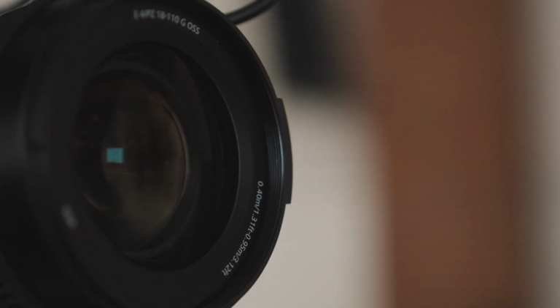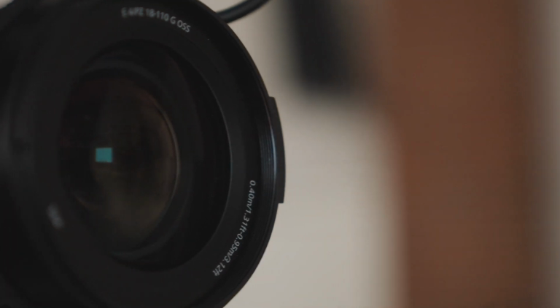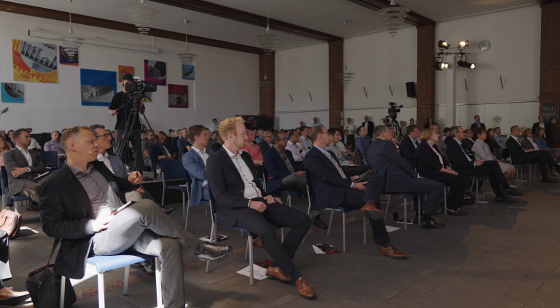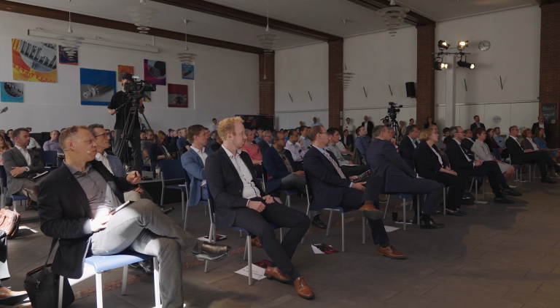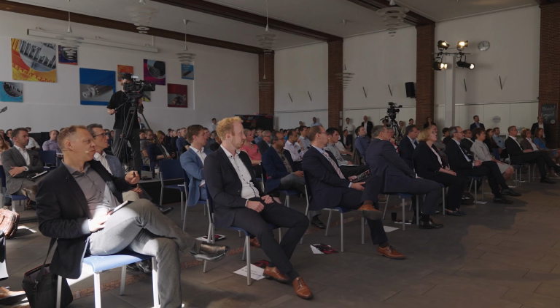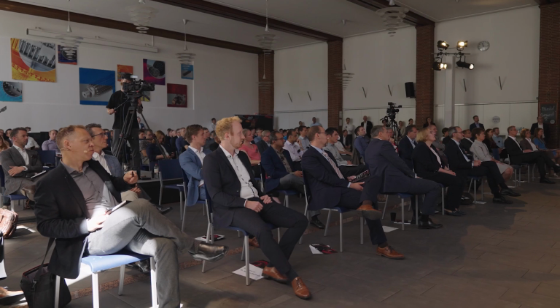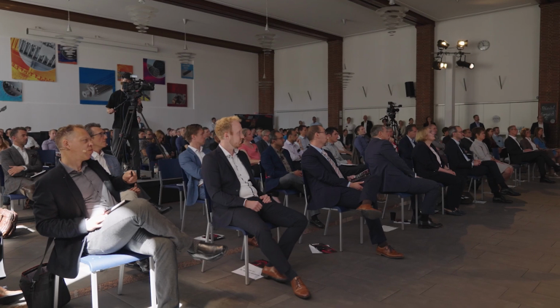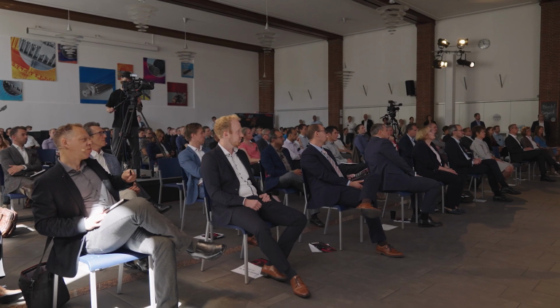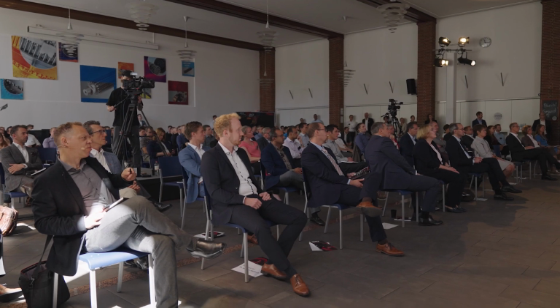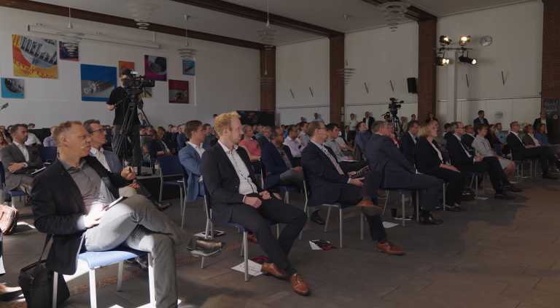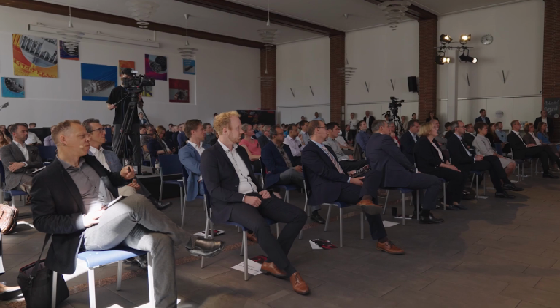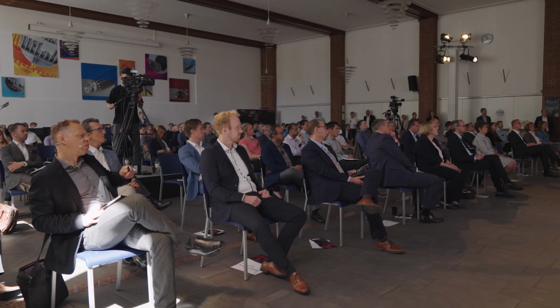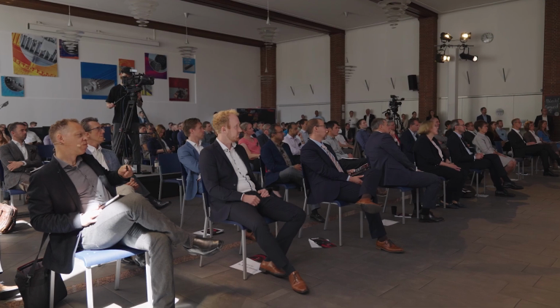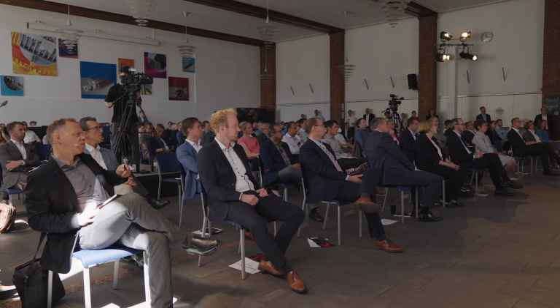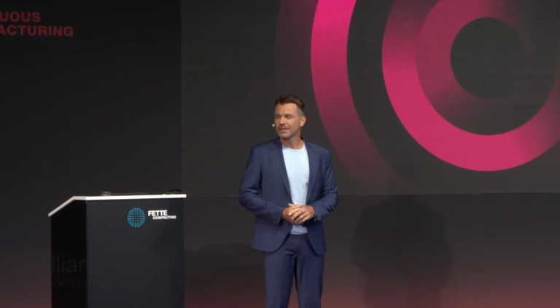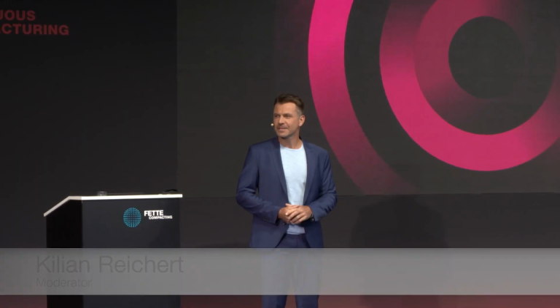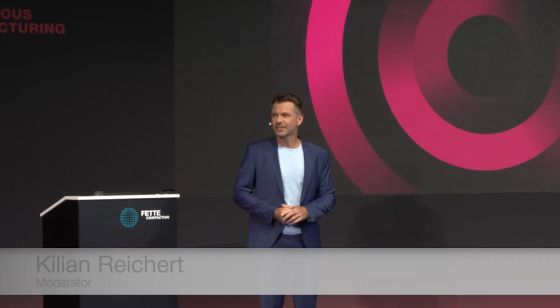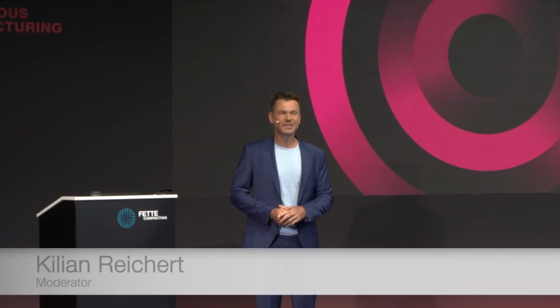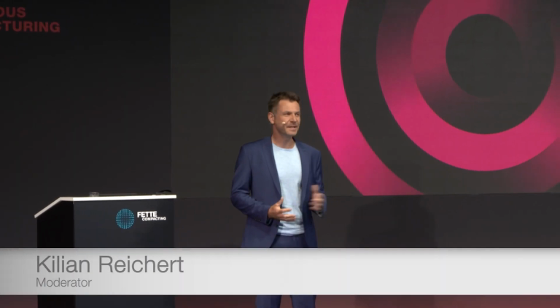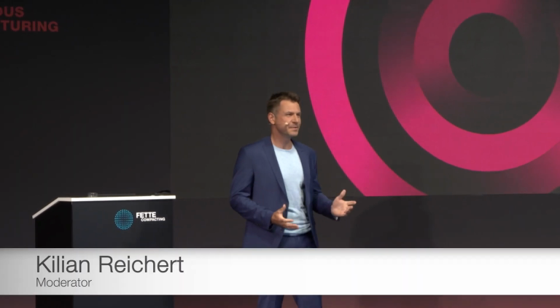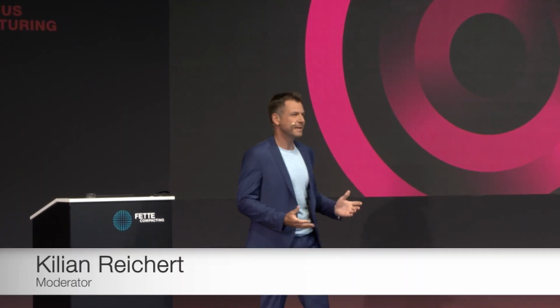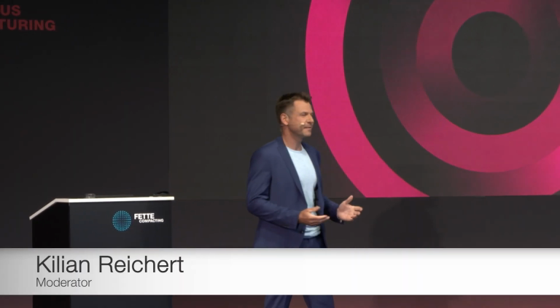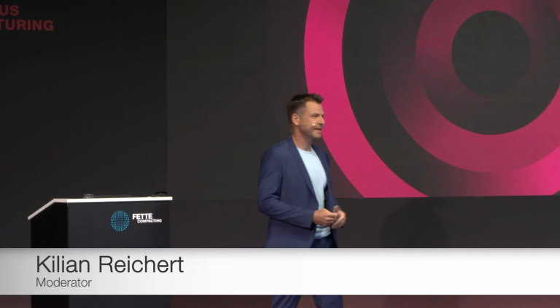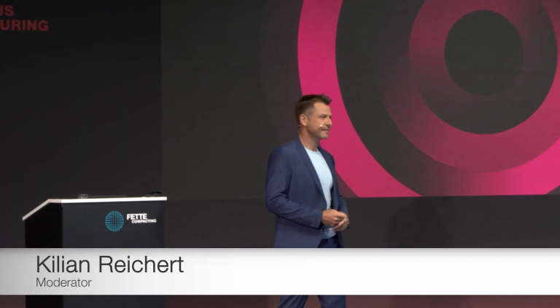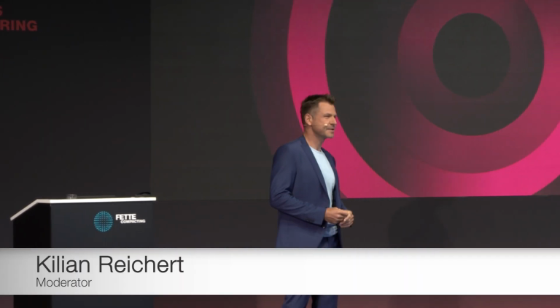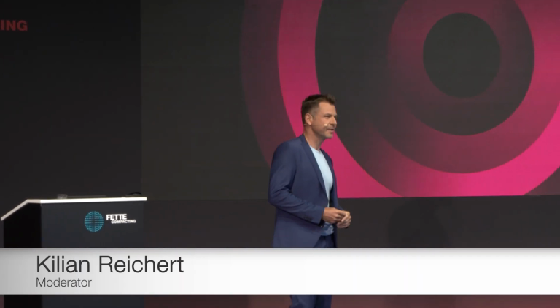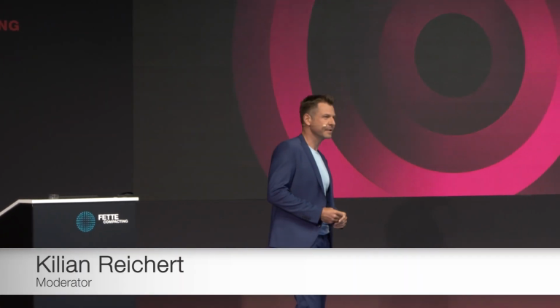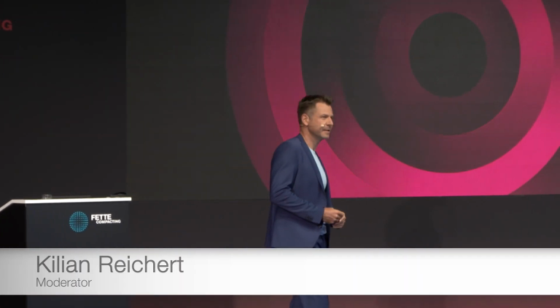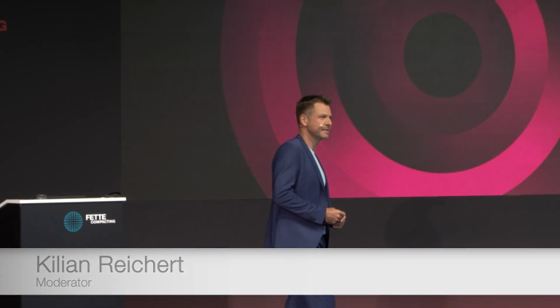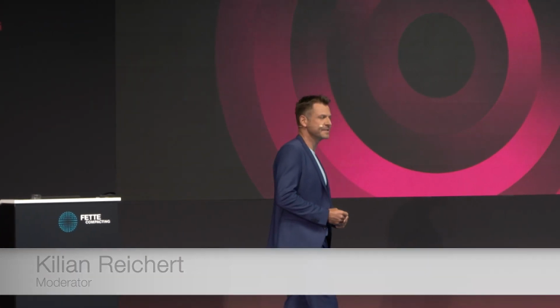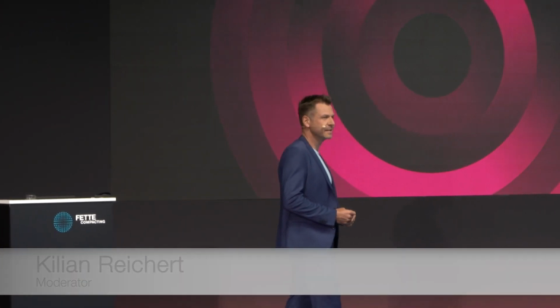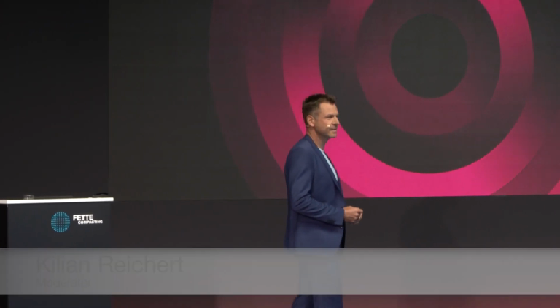A very warm welcome to Schwarzenbeck, to this continuous manufacturing circle this year.